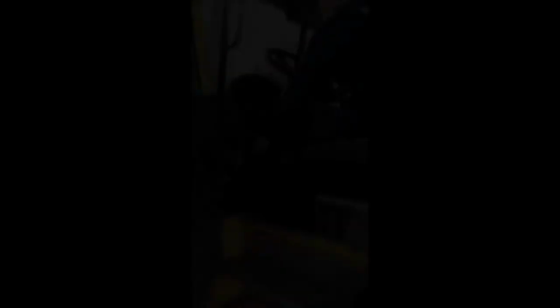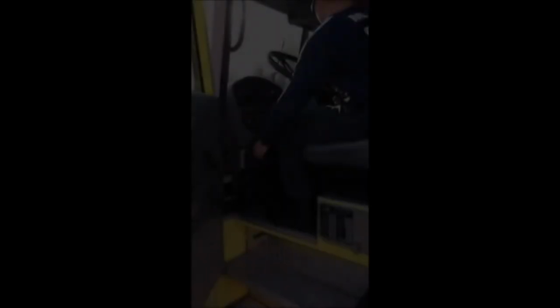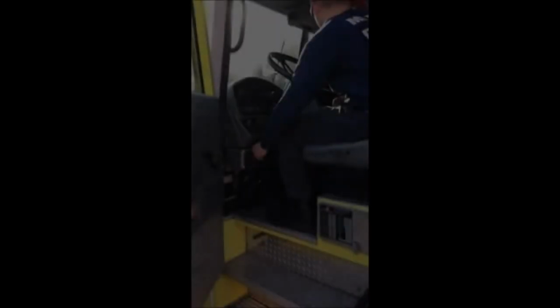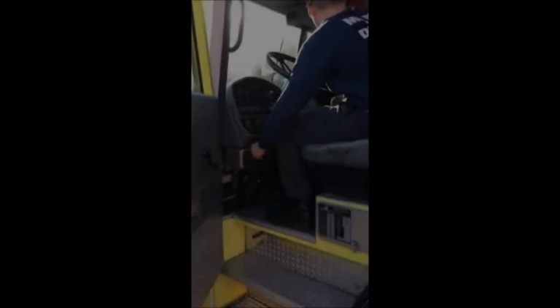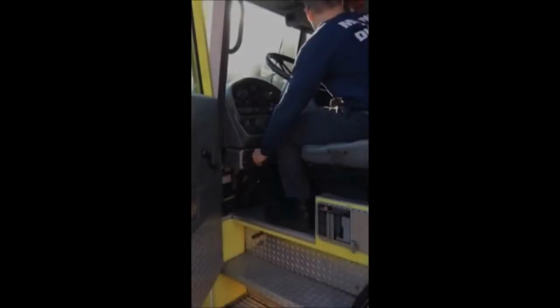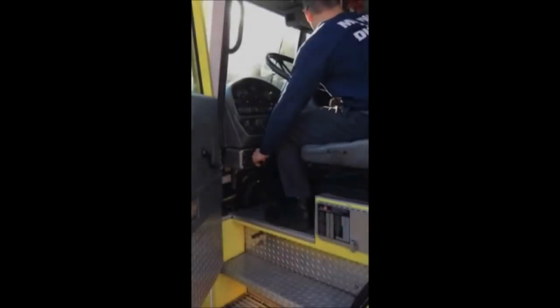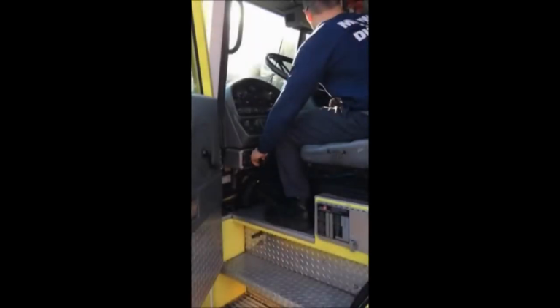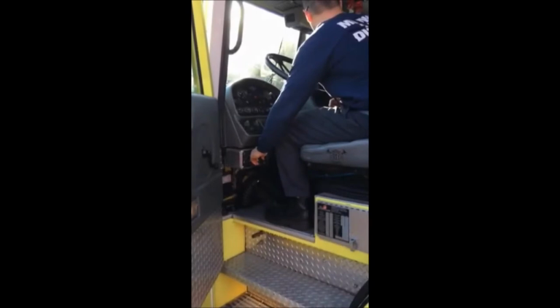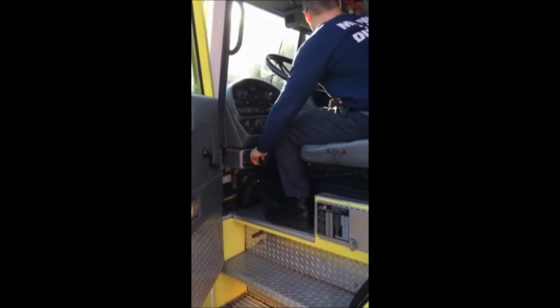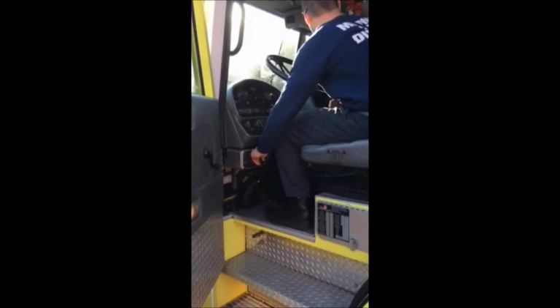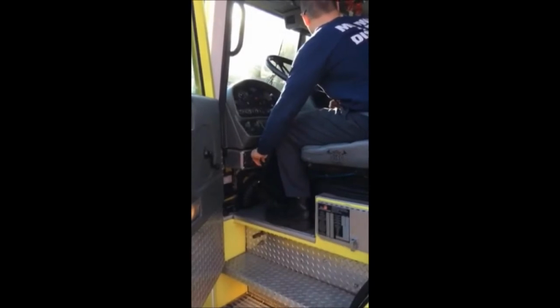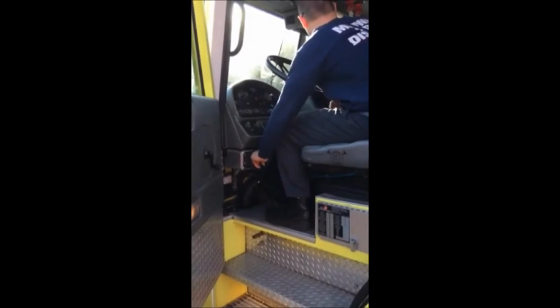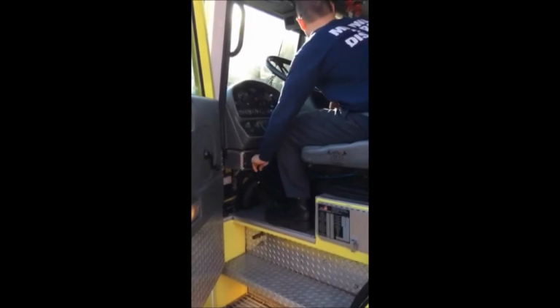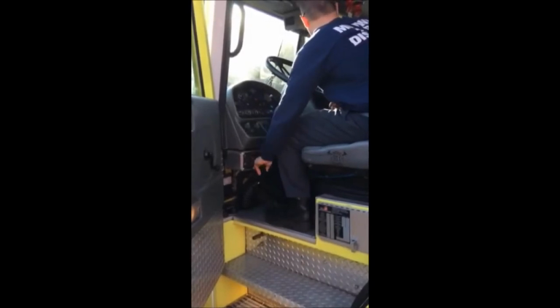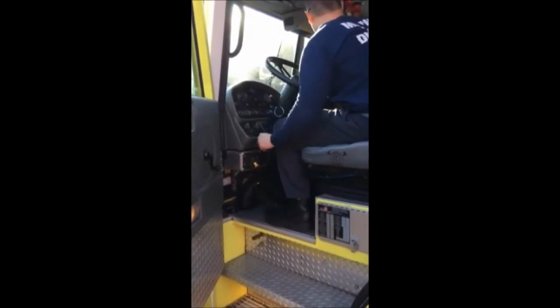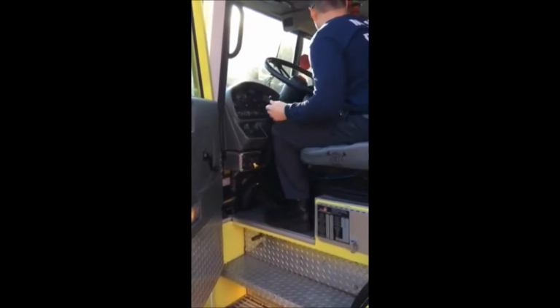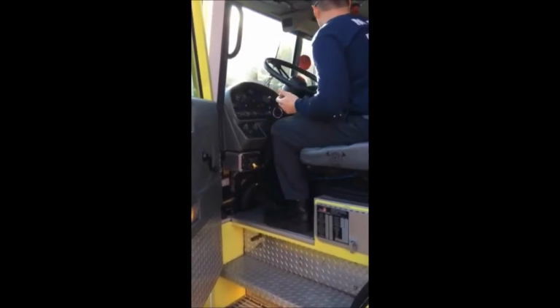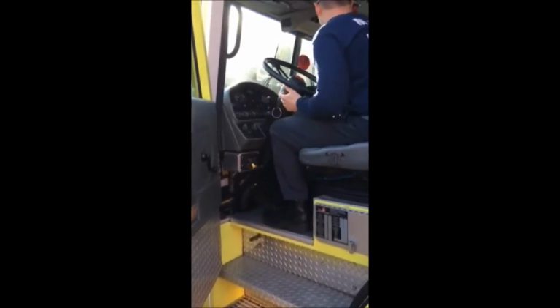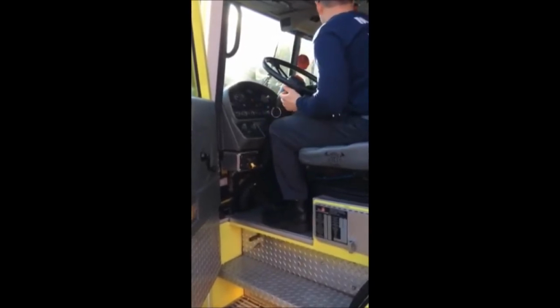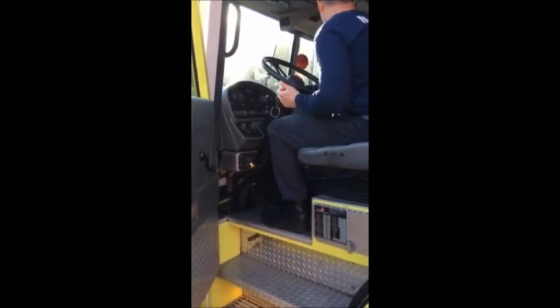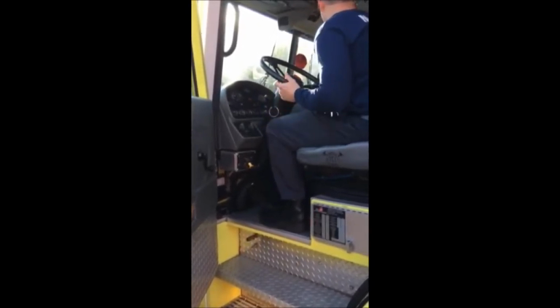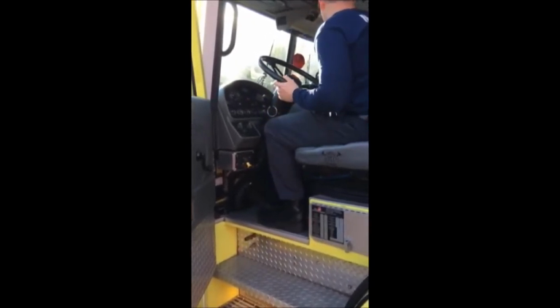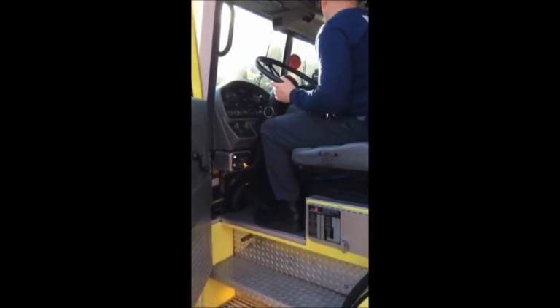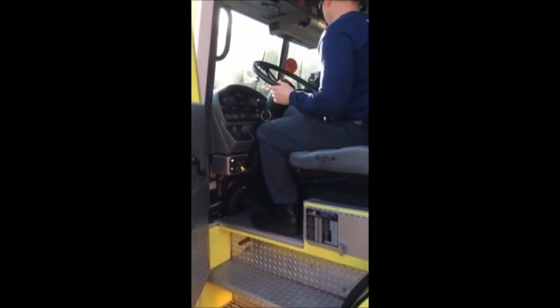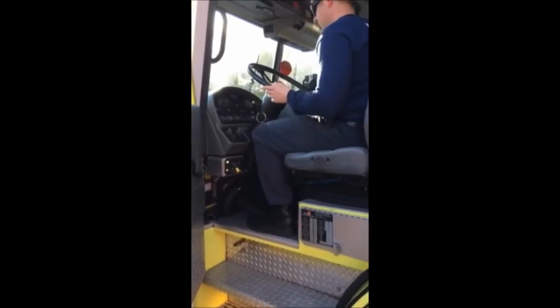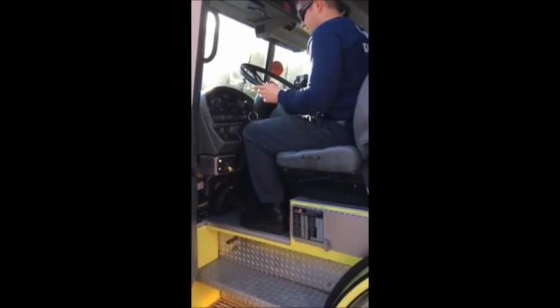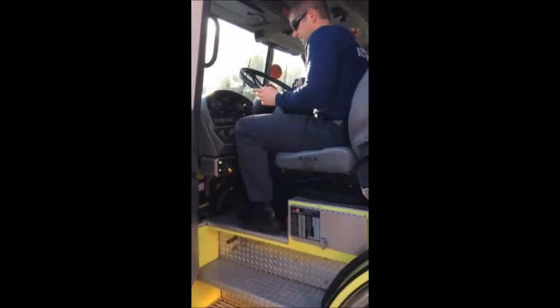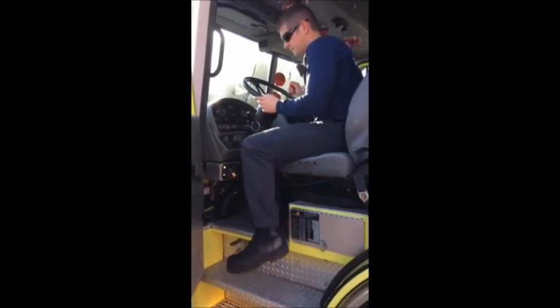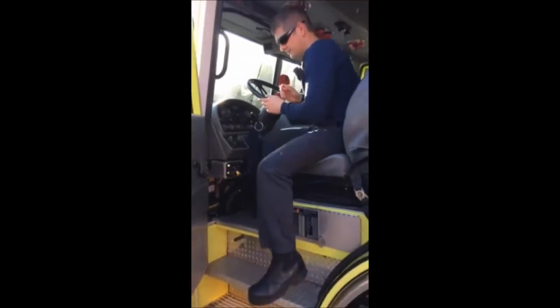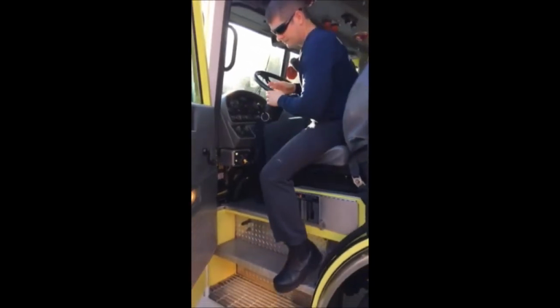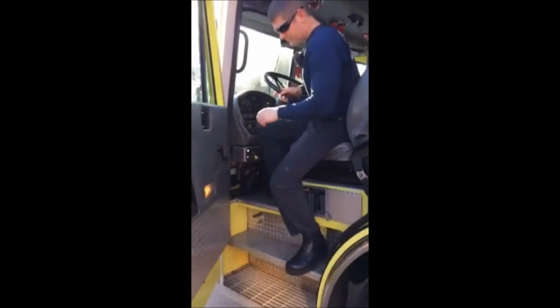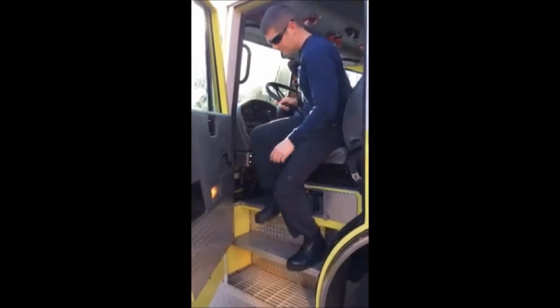Whenever performing the engine company apparatus checks, always engage the pump, prime it, and circulate water.